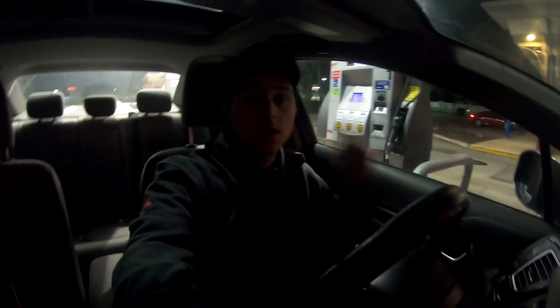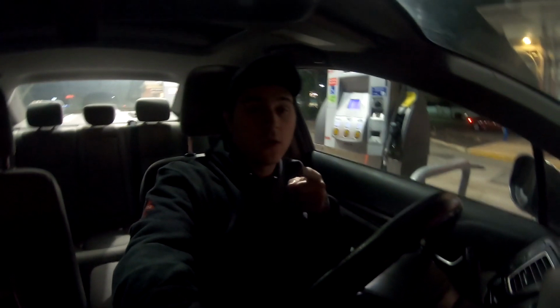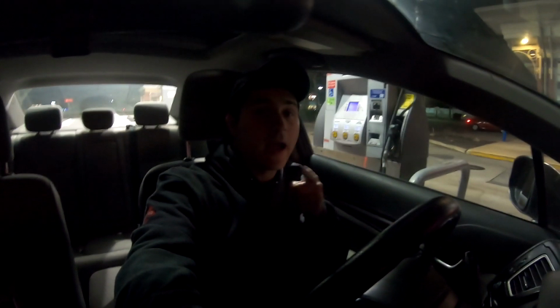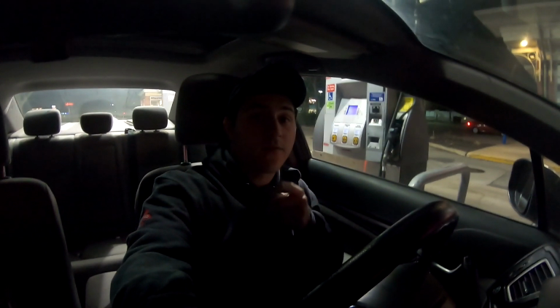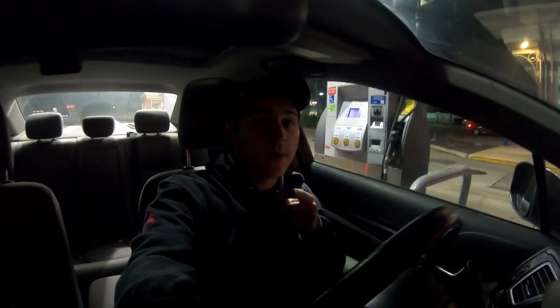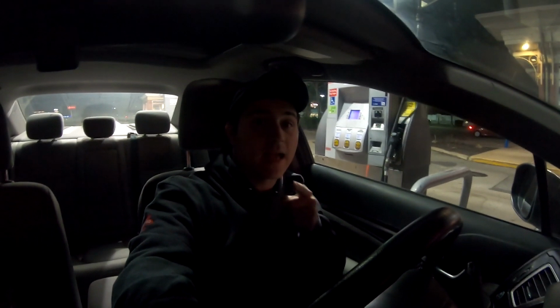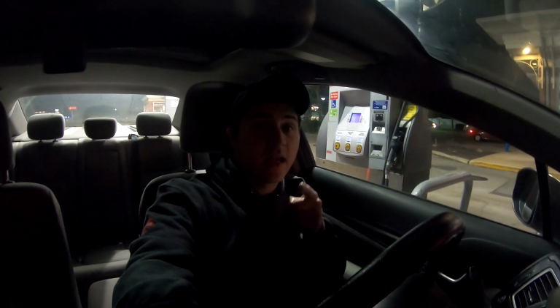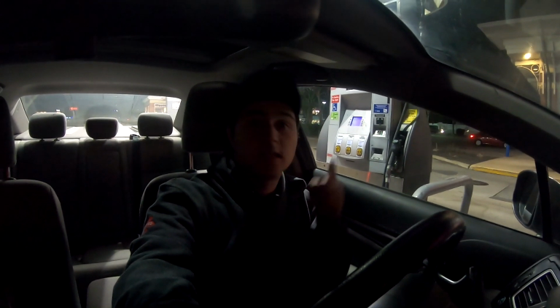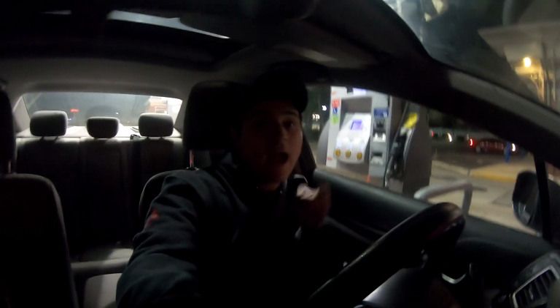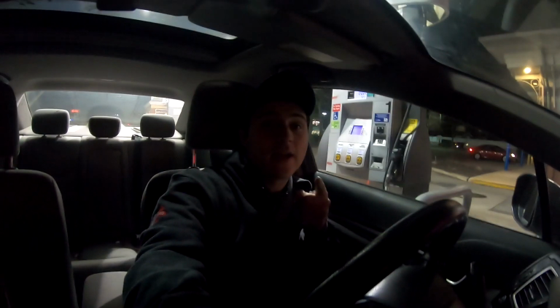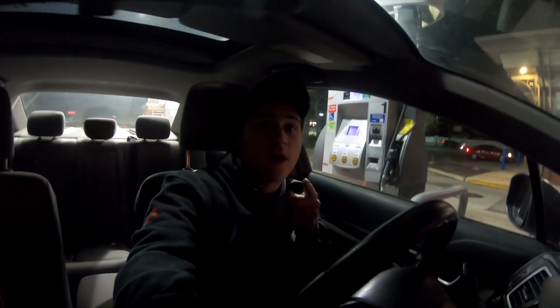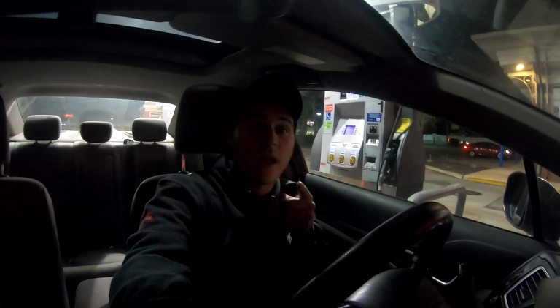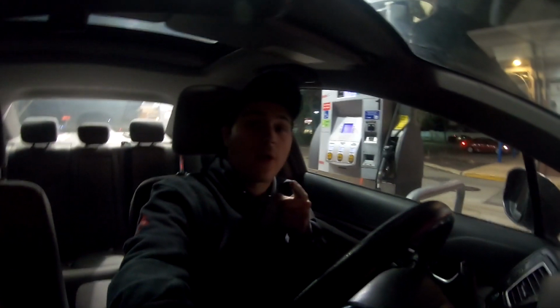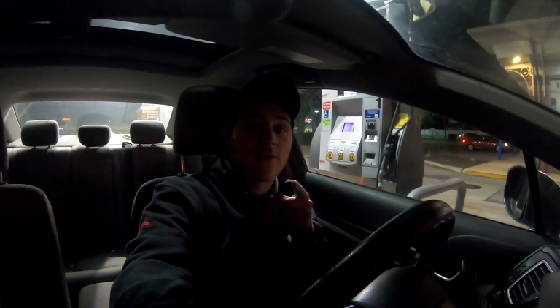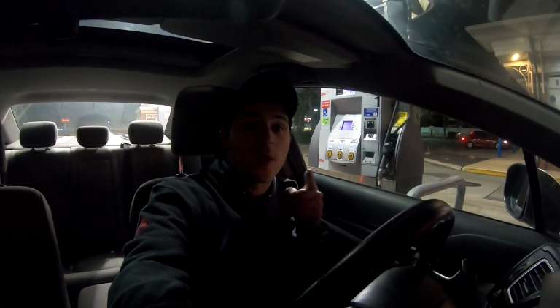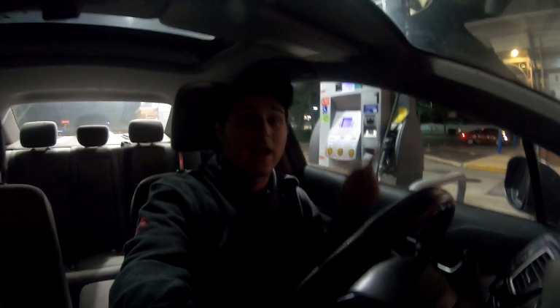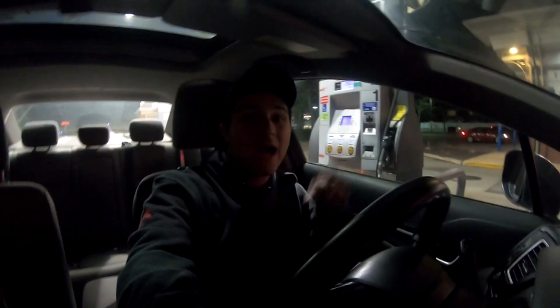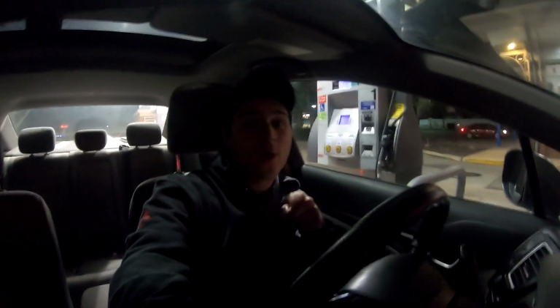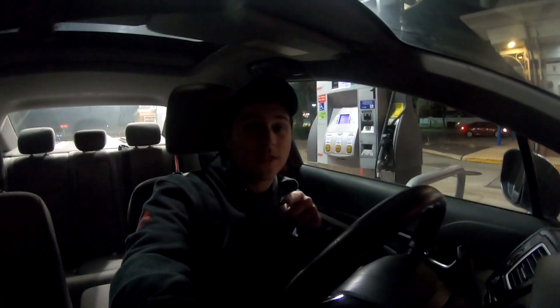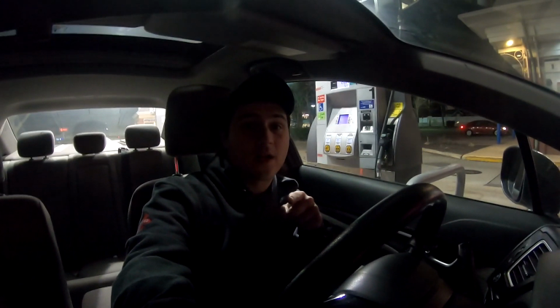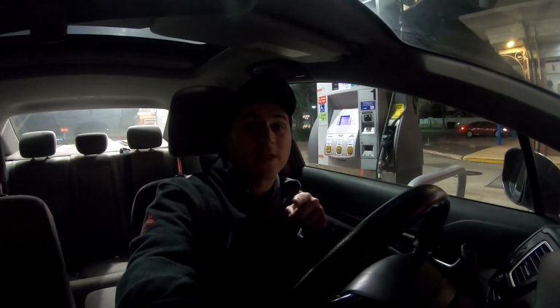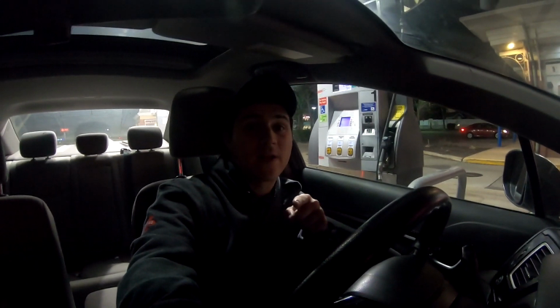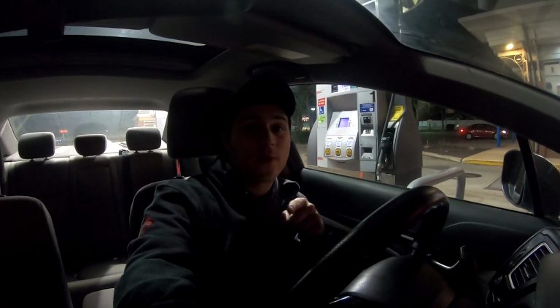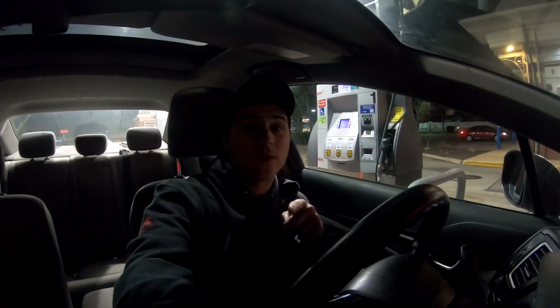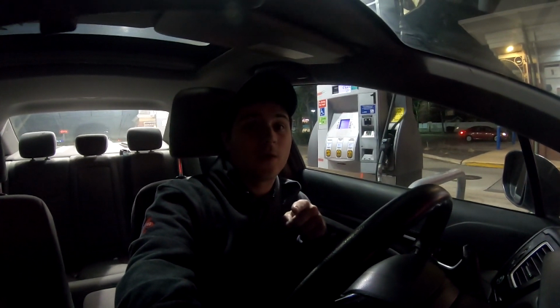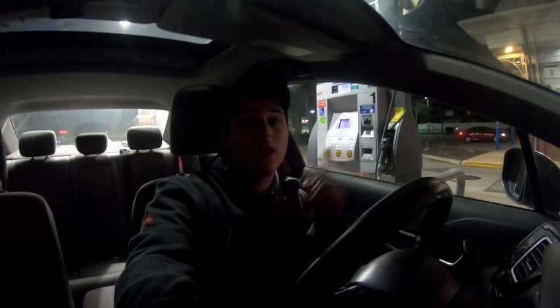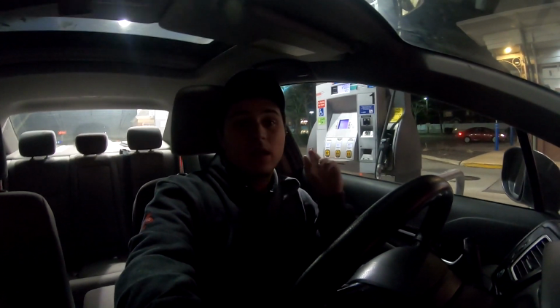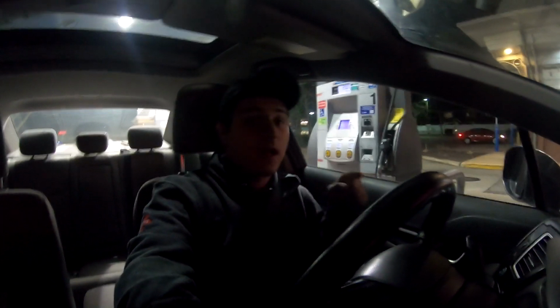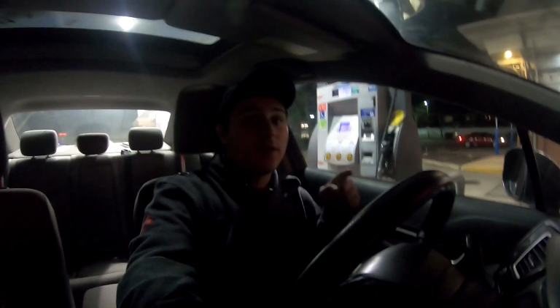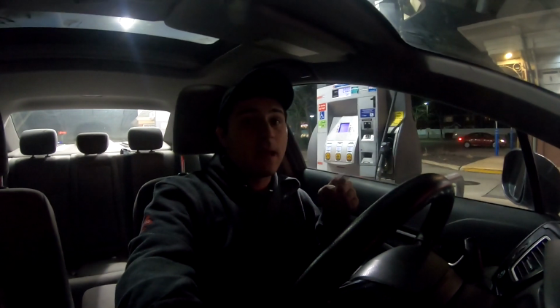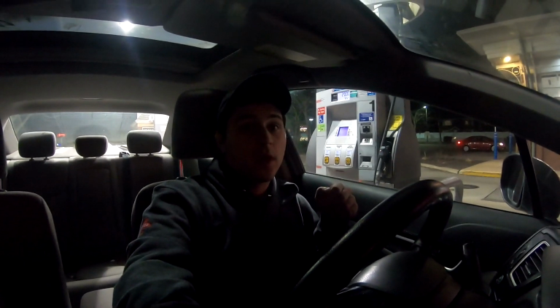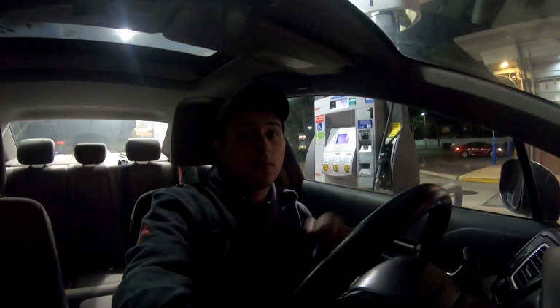Also, I gotta fill my gas tank because I gotta drive an hour and a half tomorrow and I don't want to be stuck on the side of the road, so gotta fill this bad boy up.